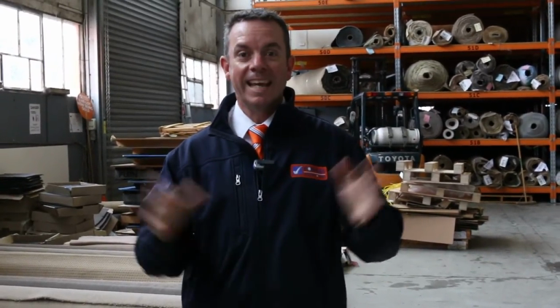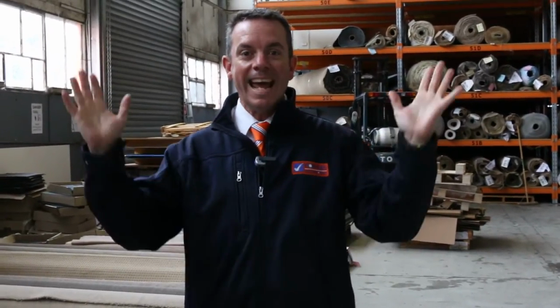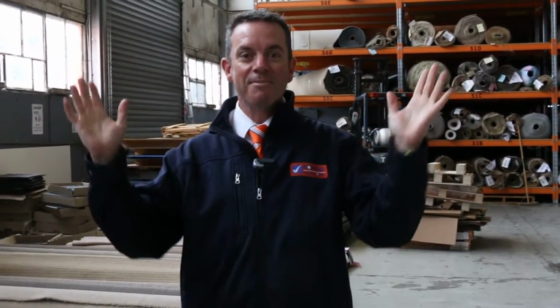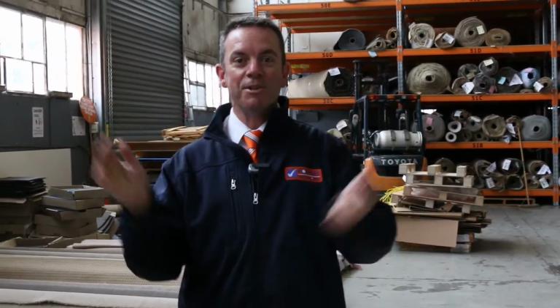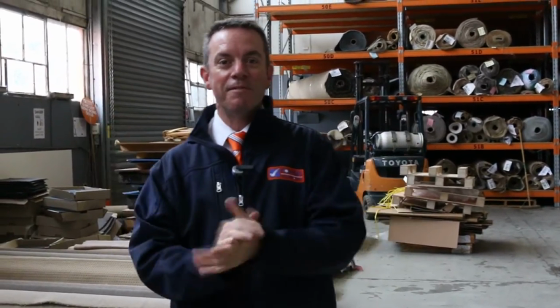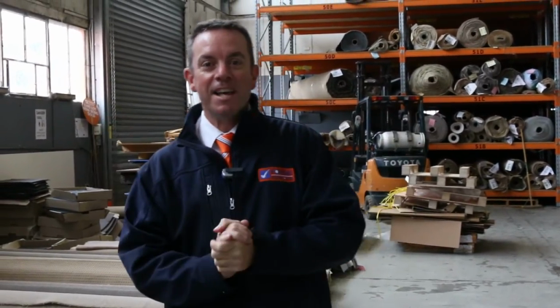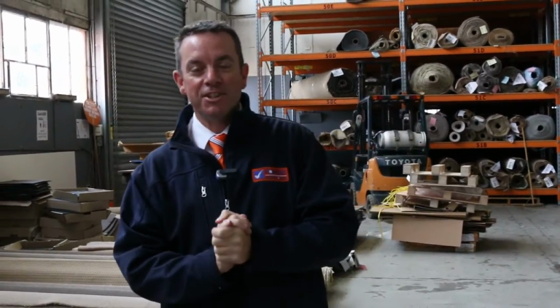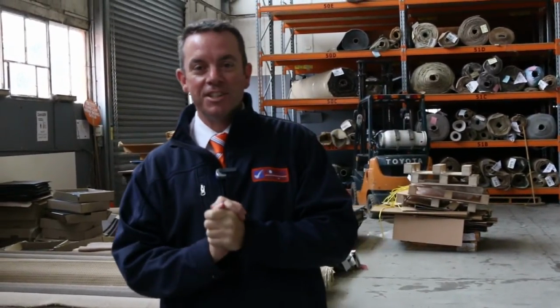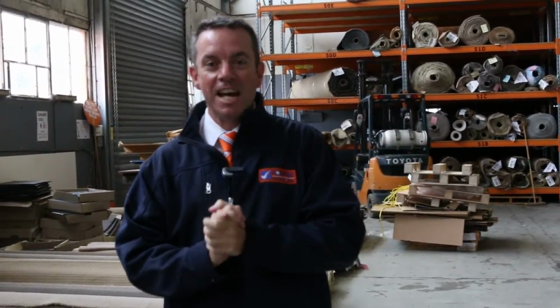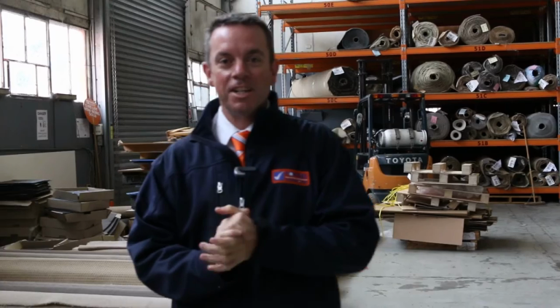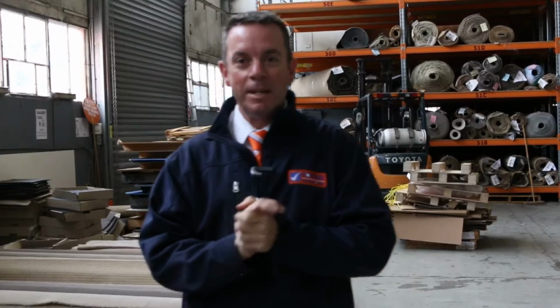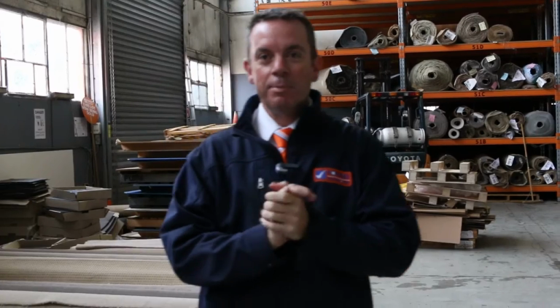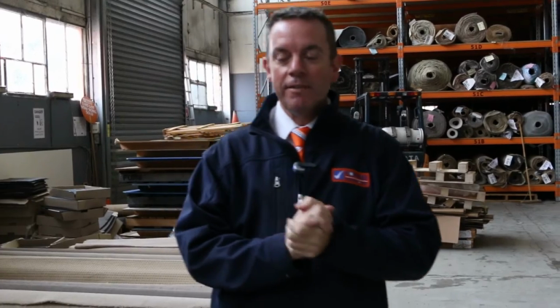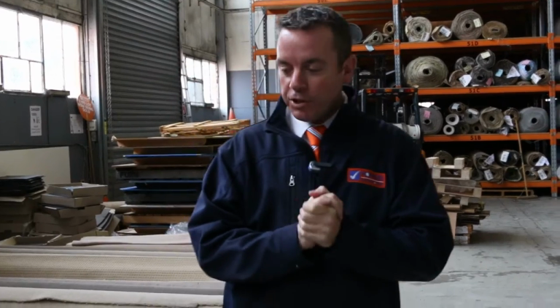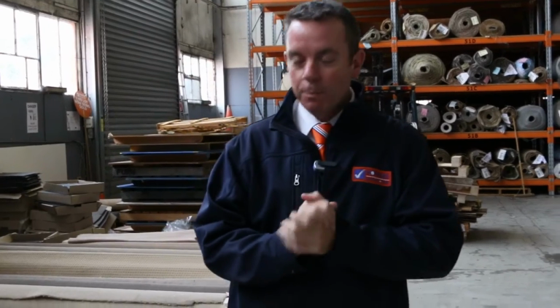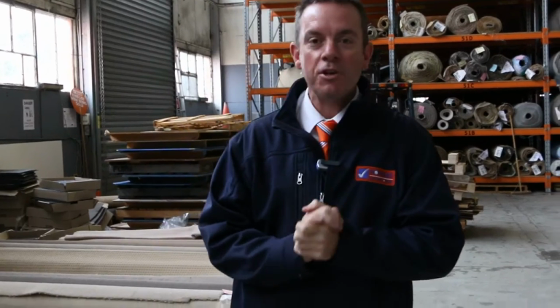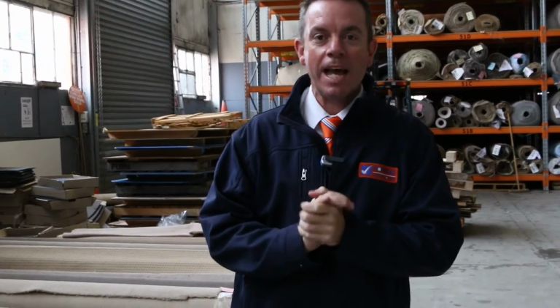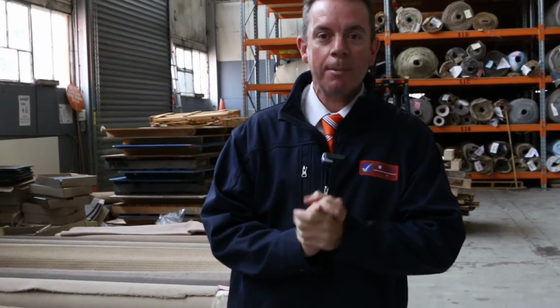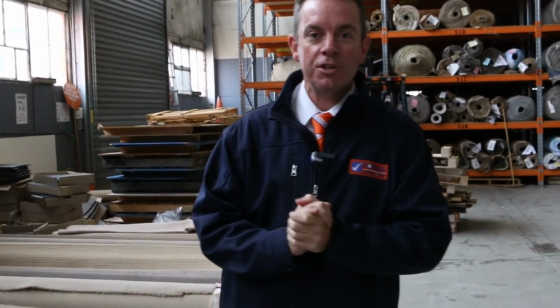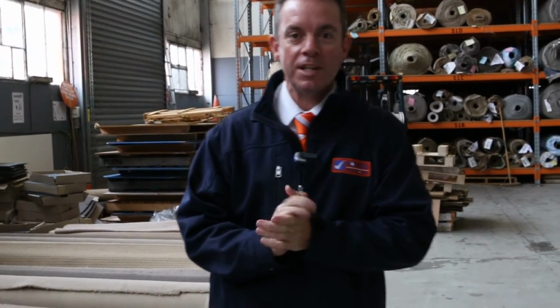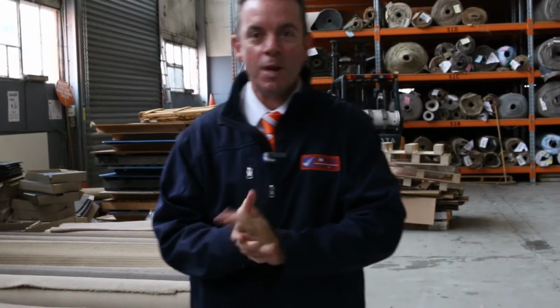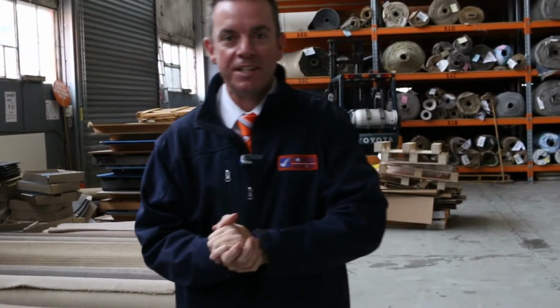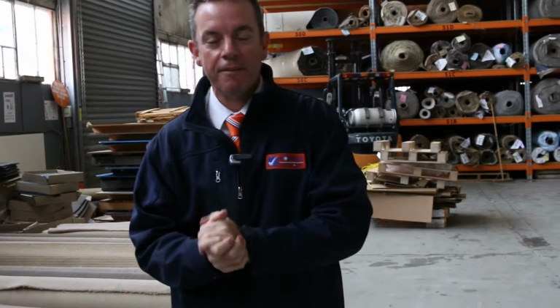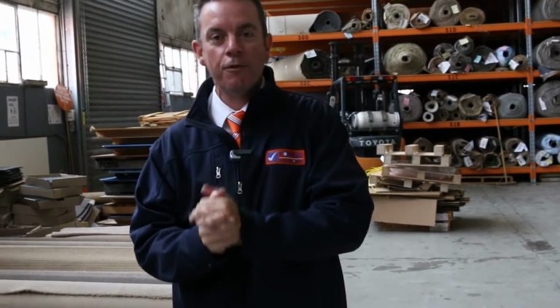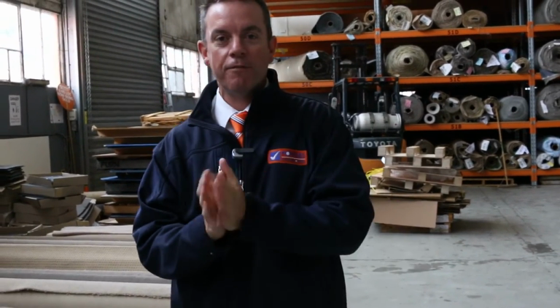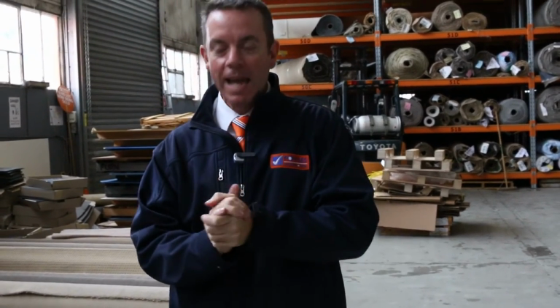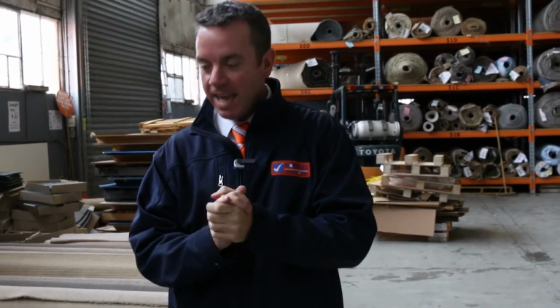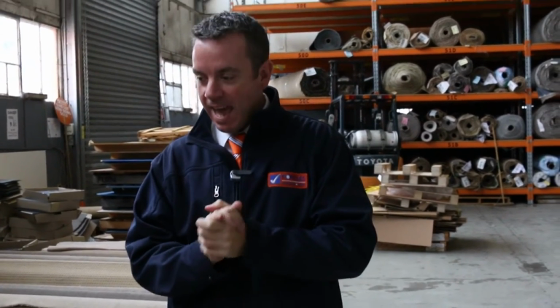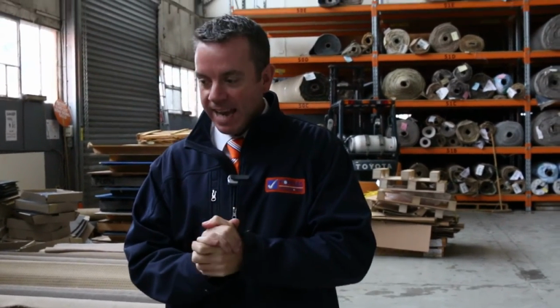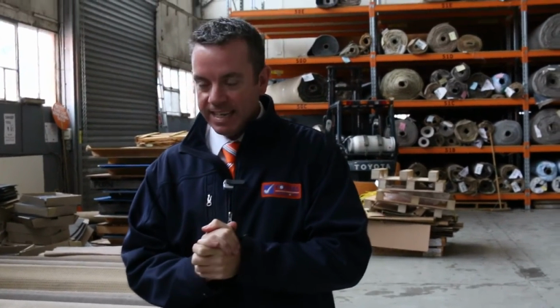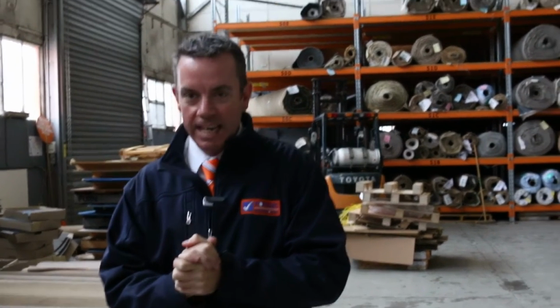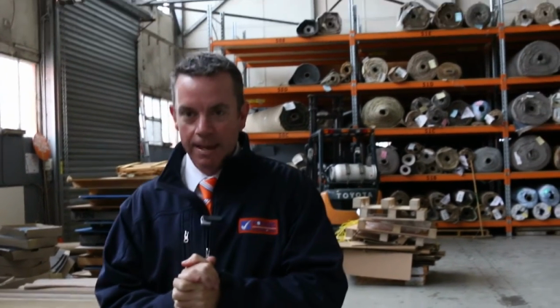G'day, I'm John from Fowls Auction and Sales. I'm here to preview tomorrow's carpet auction — that's Wednesday the 4th of May at 10am.